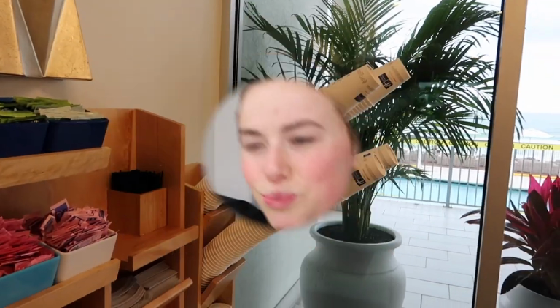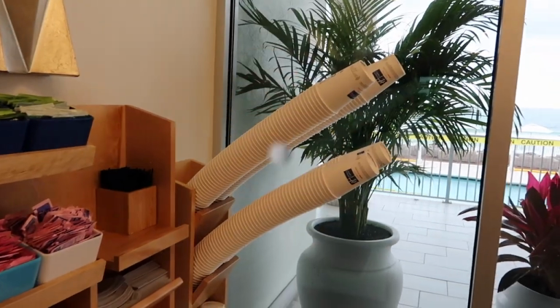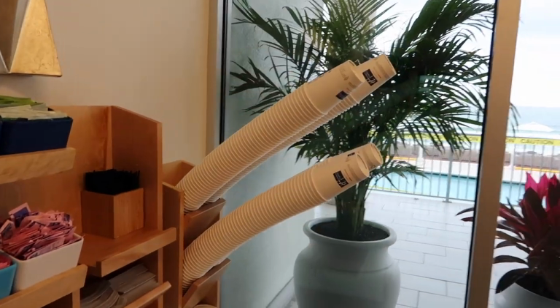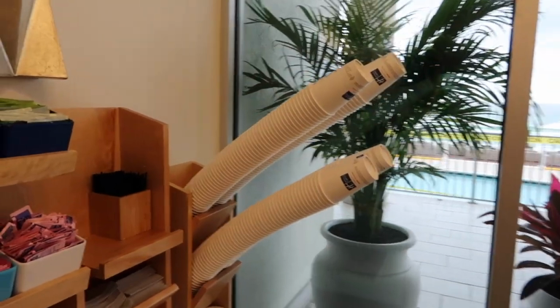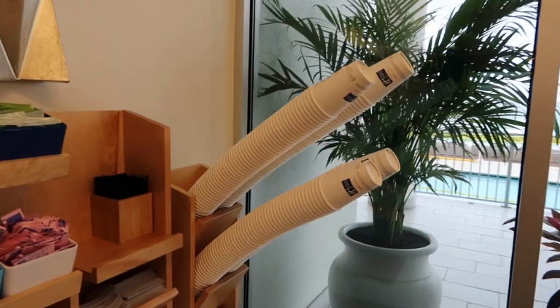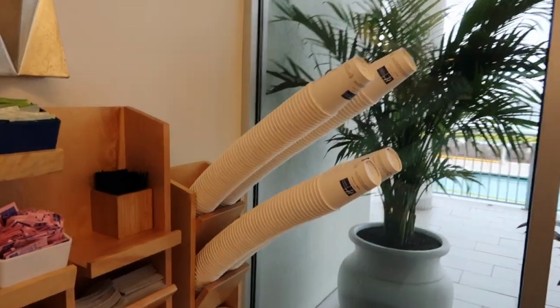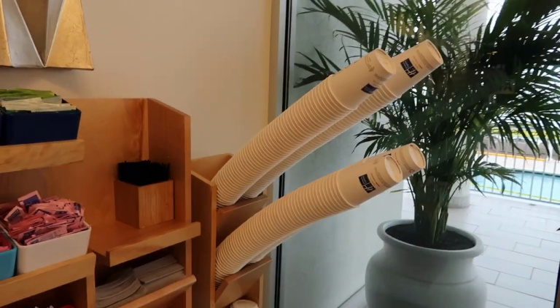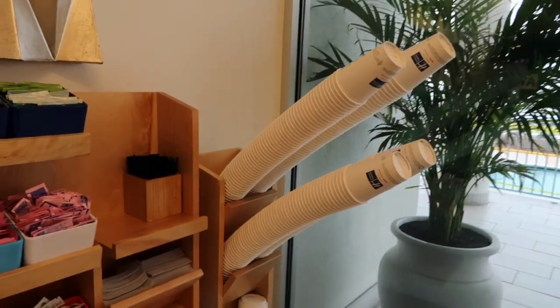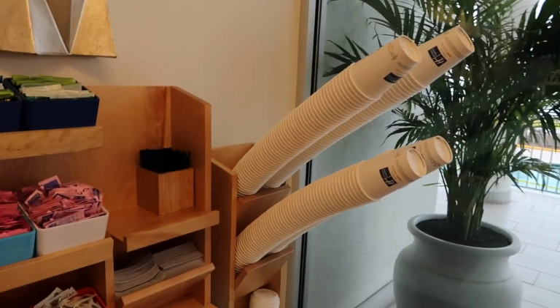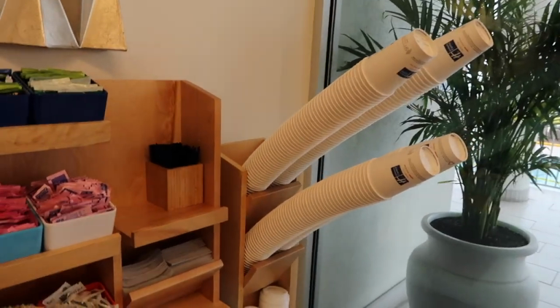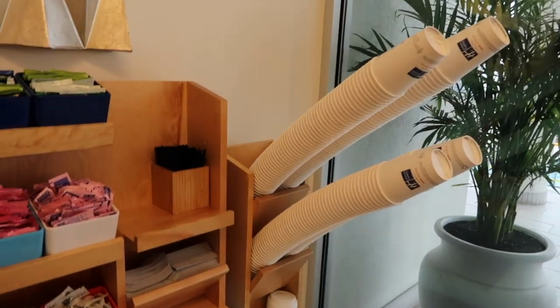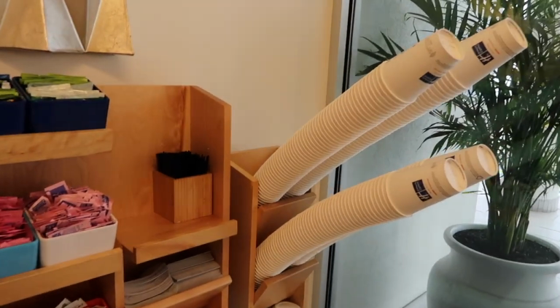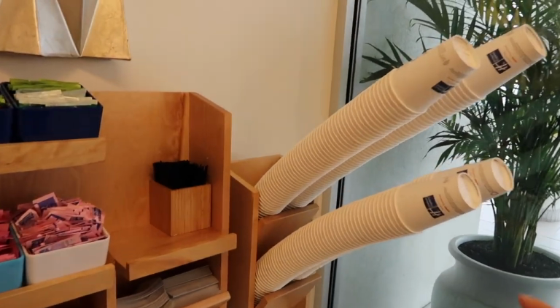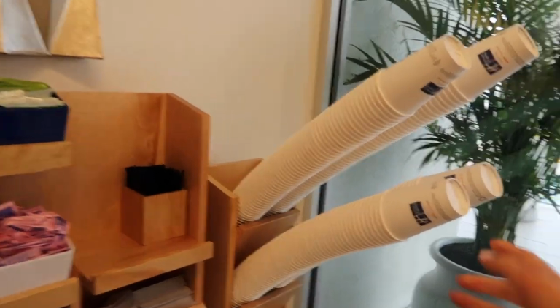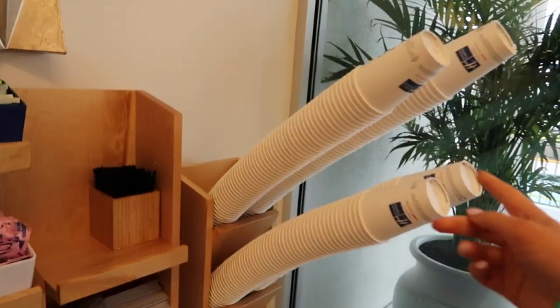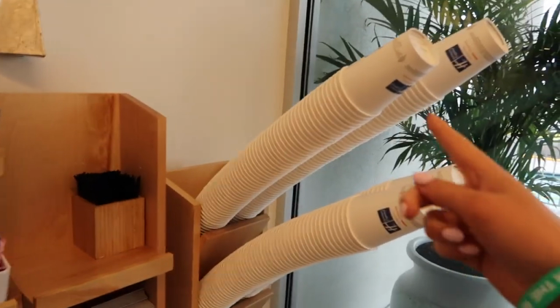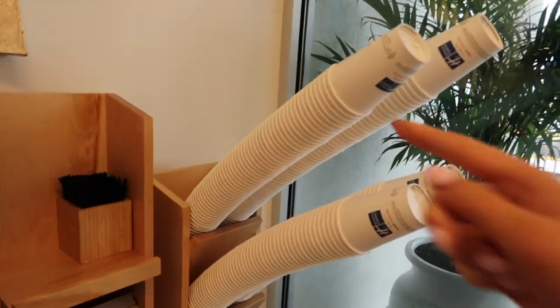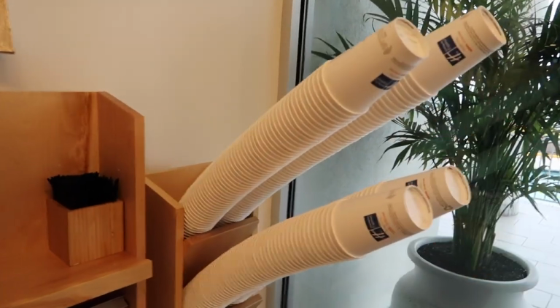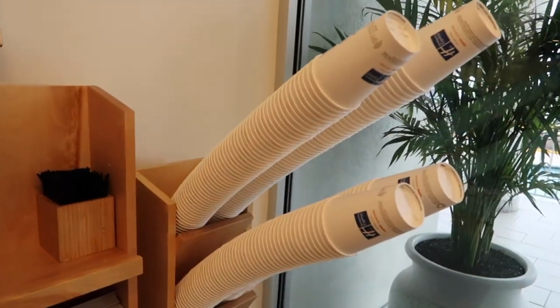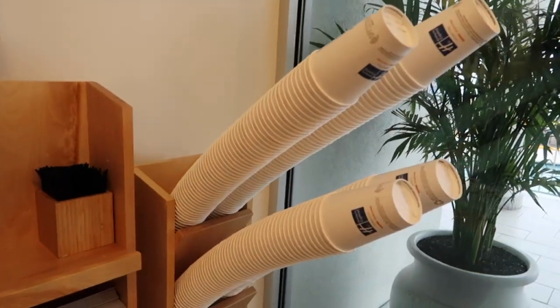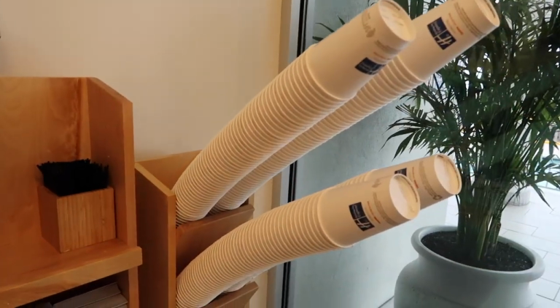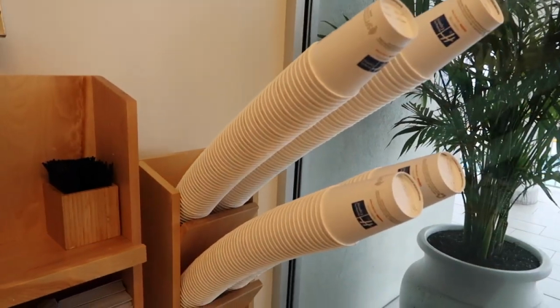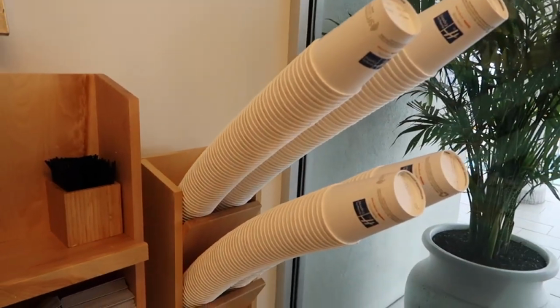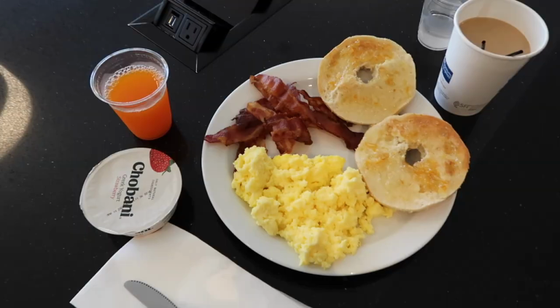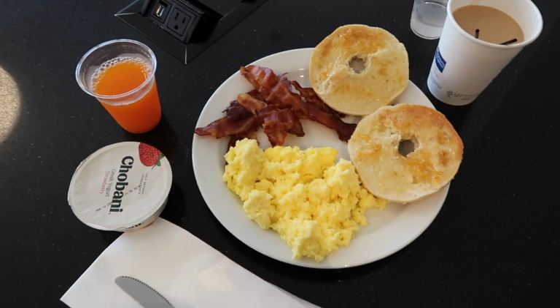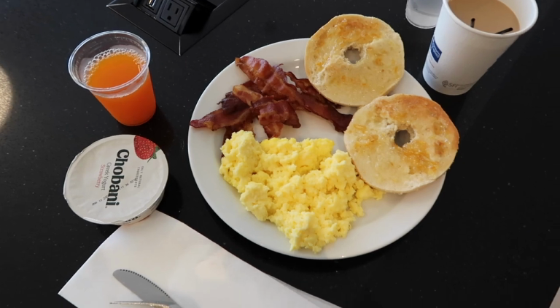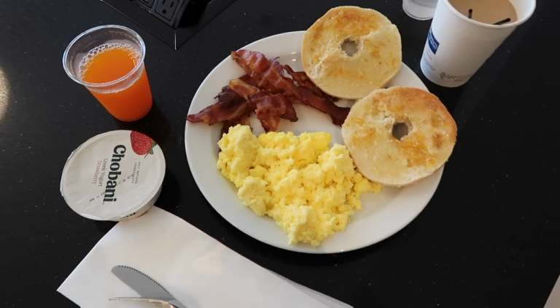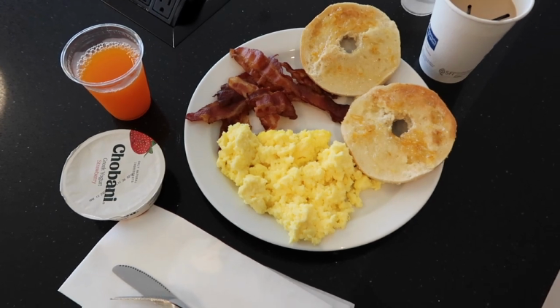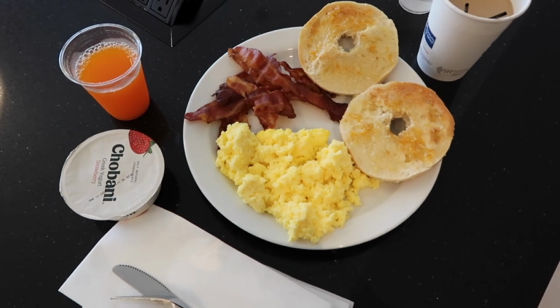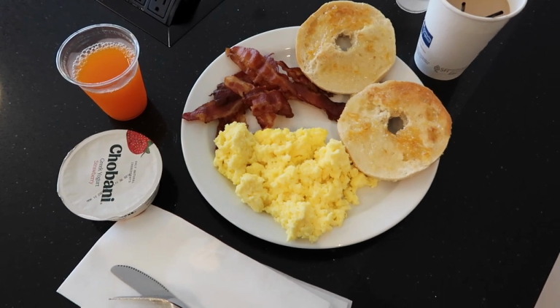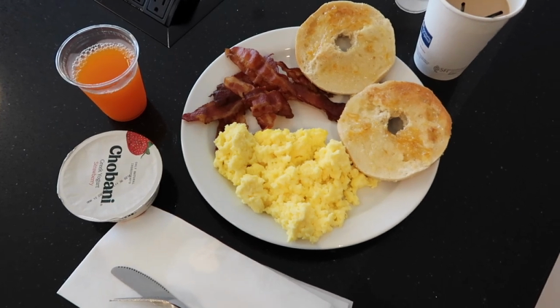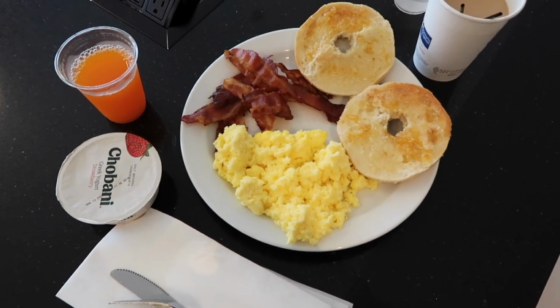Look how much these coffee cups are coming up — they're prepared for people to come. Okay, here we go for breakfast.